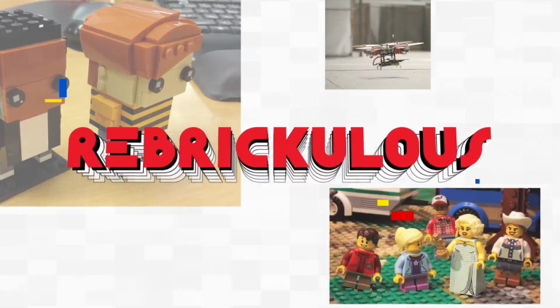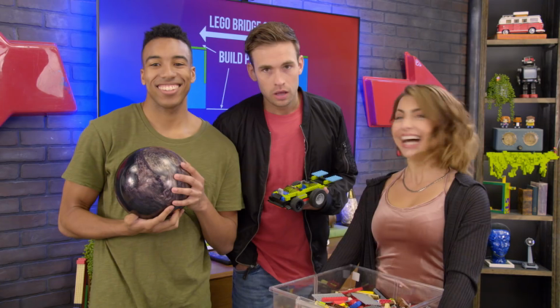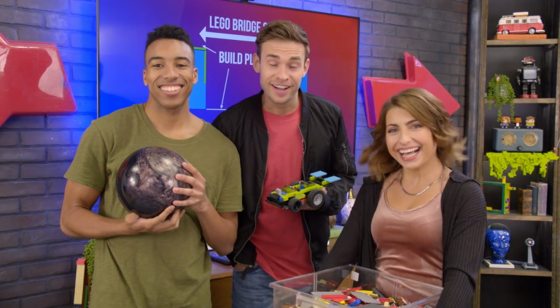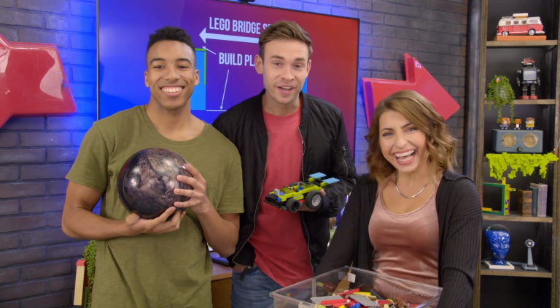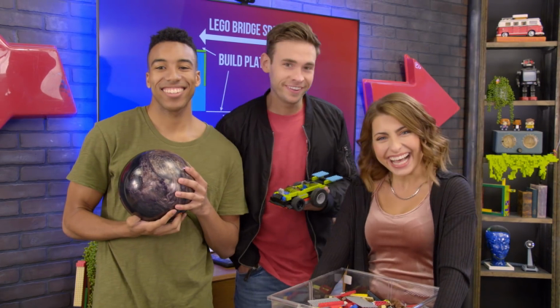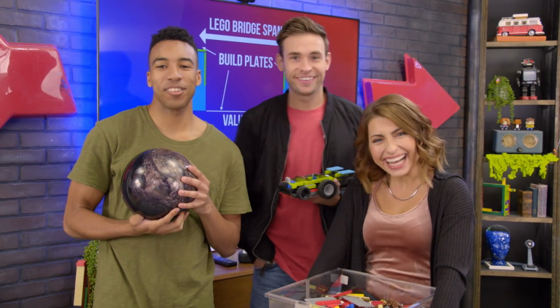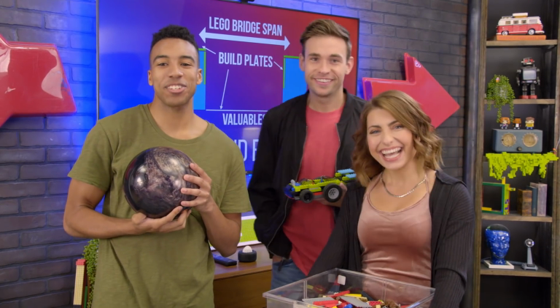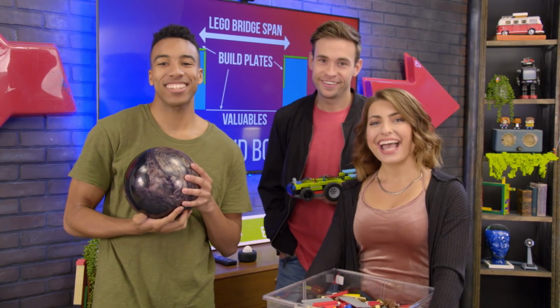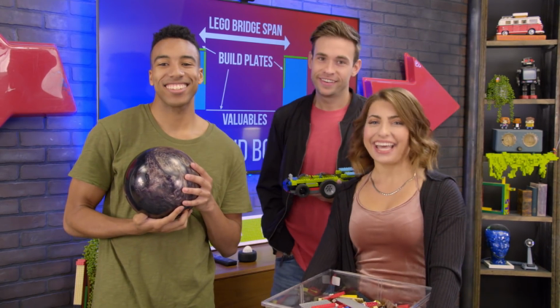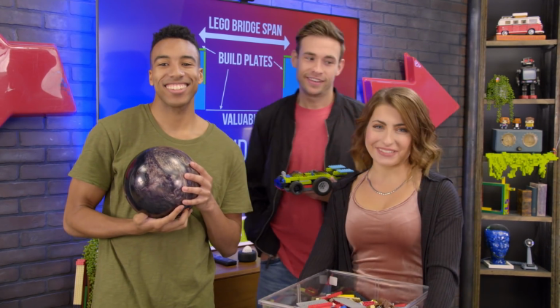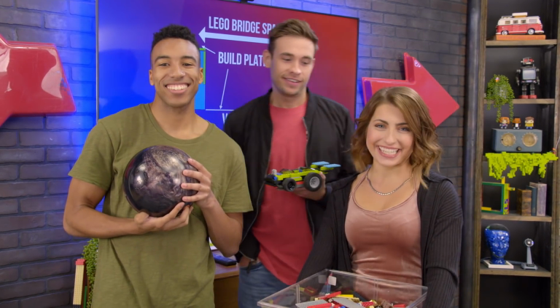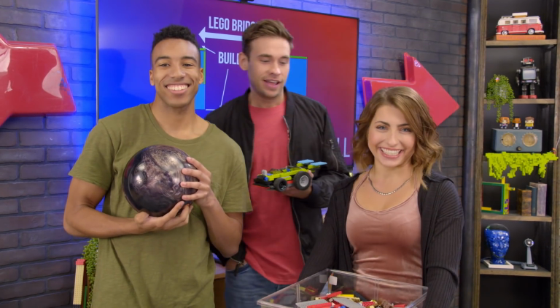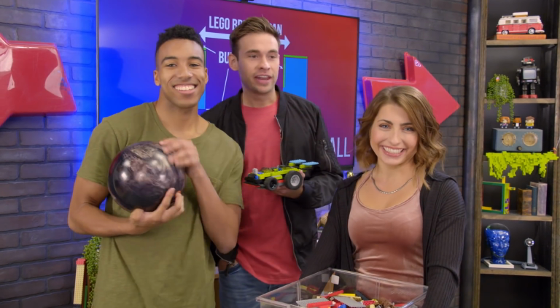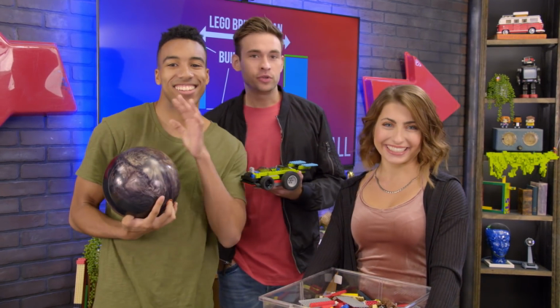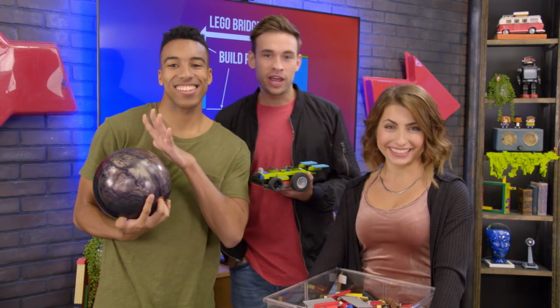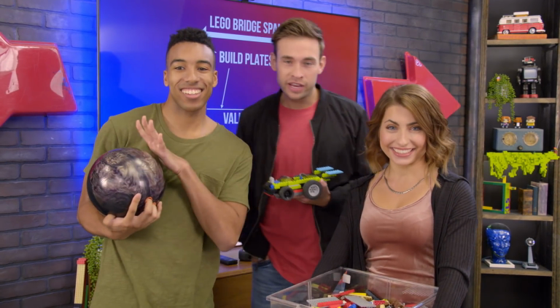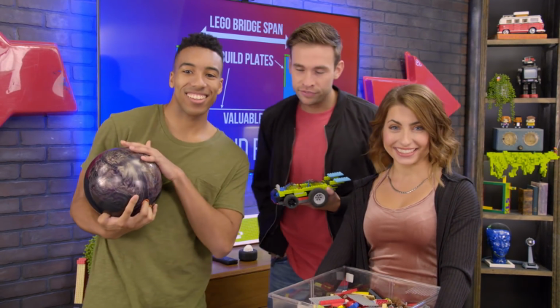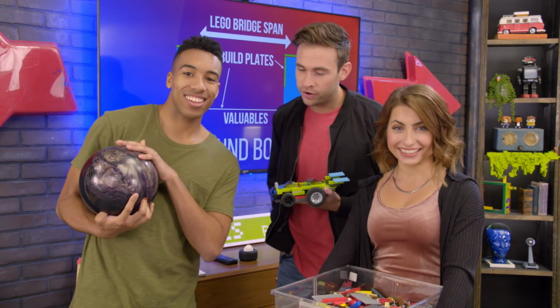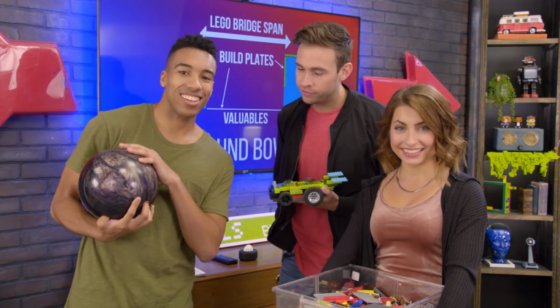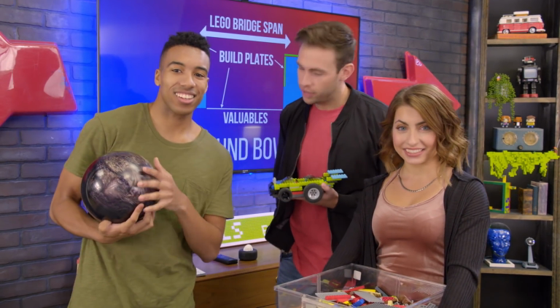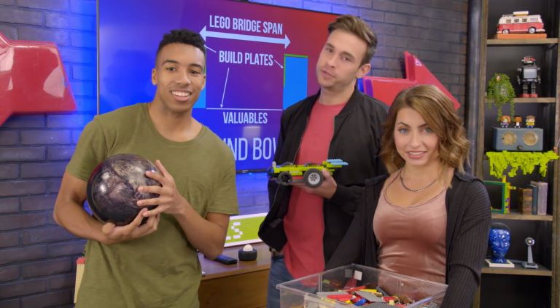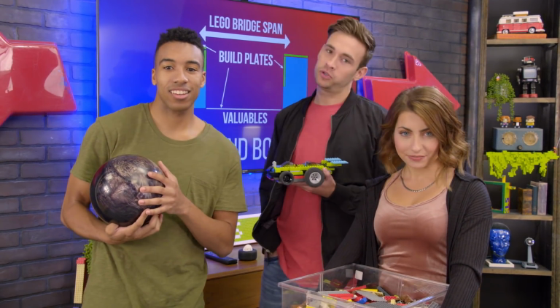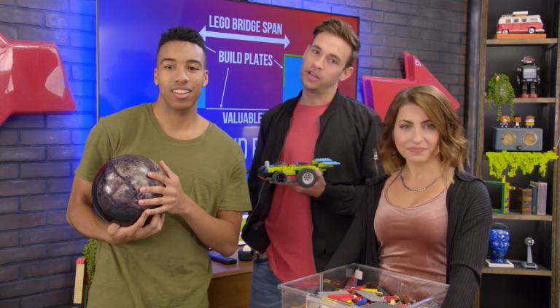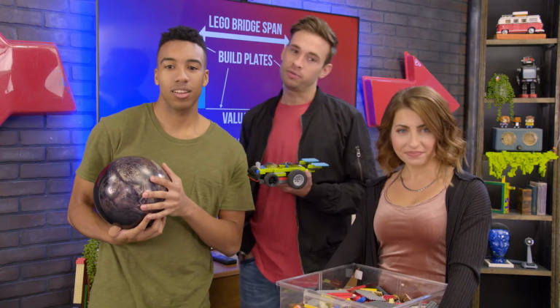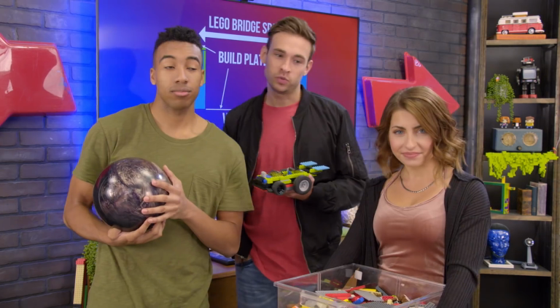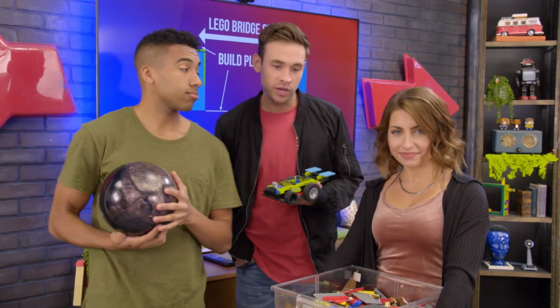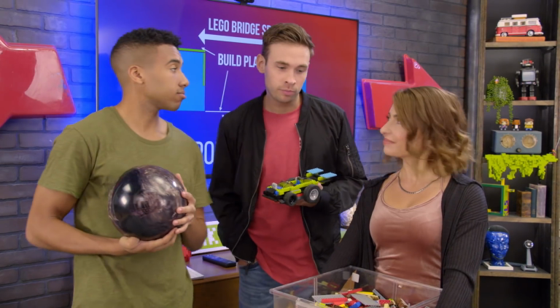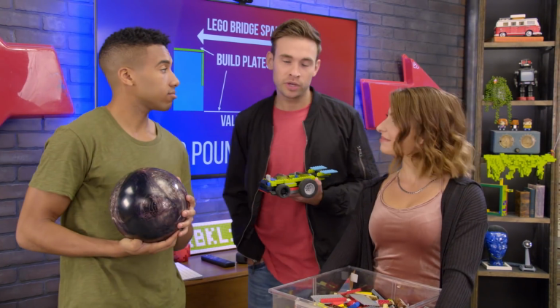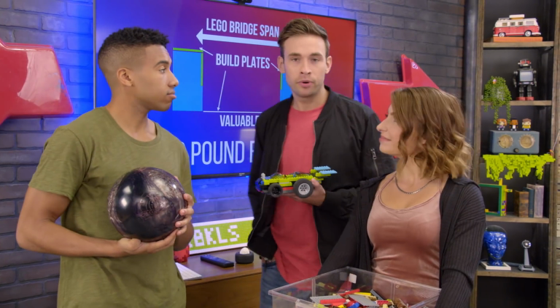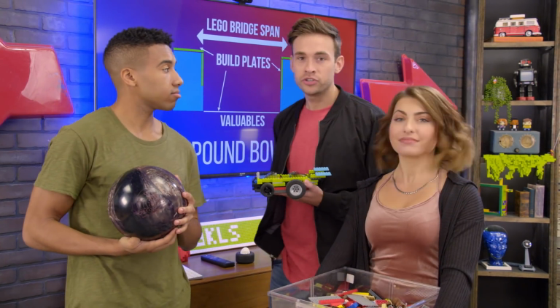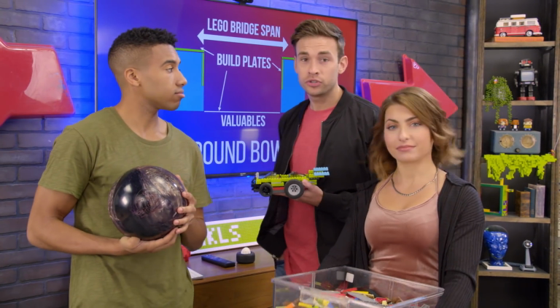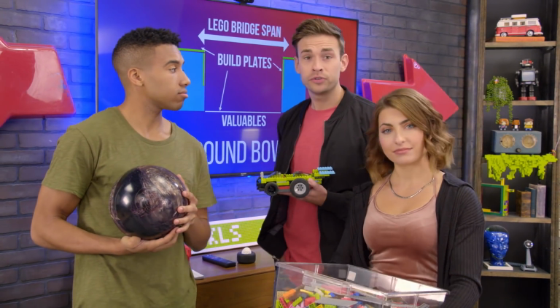Hey, I'm Tyler. I'm Demetri. And I'm Christiana. And today is a very, very special day because we are building a bridge to the future.